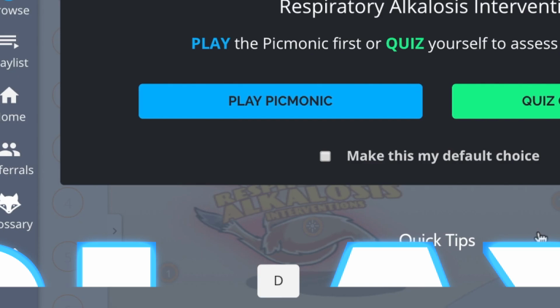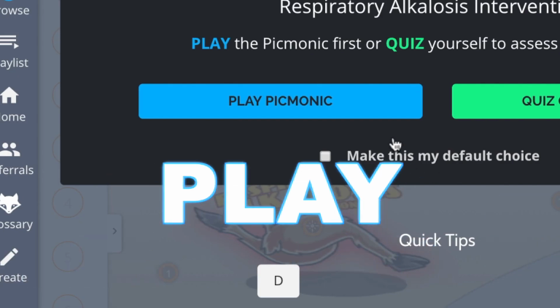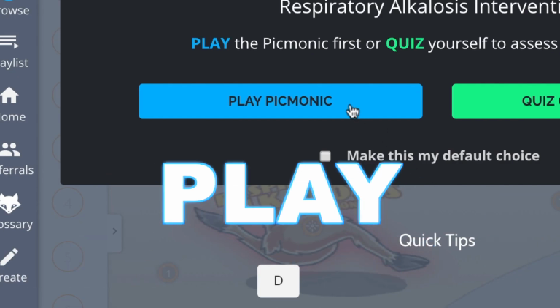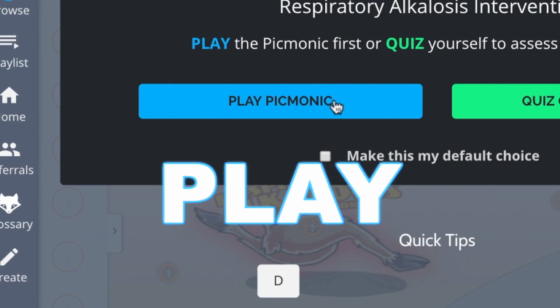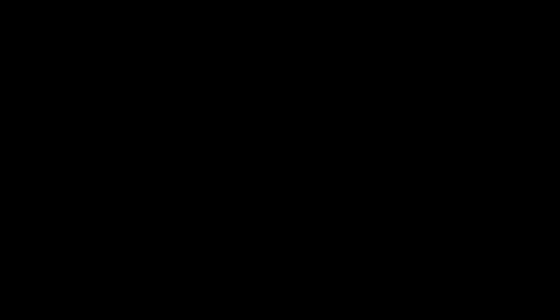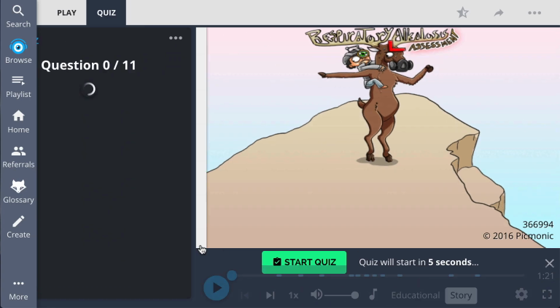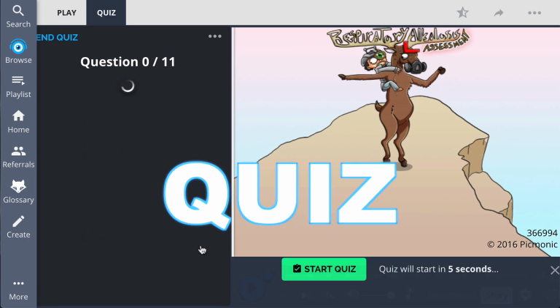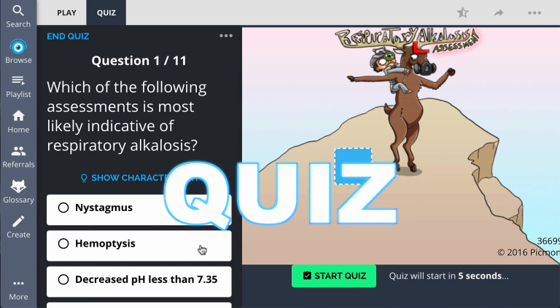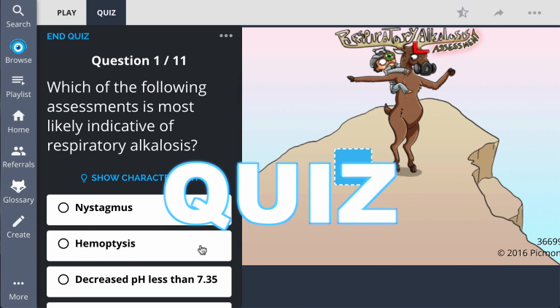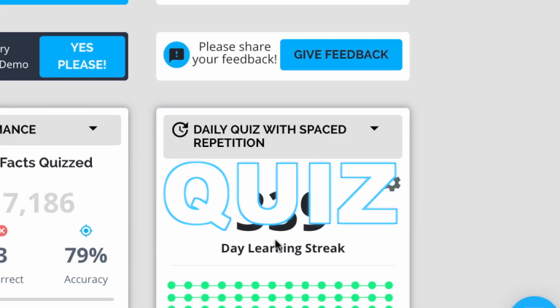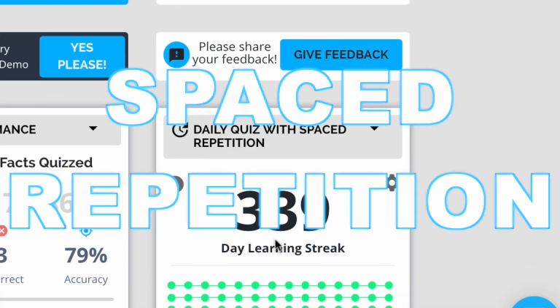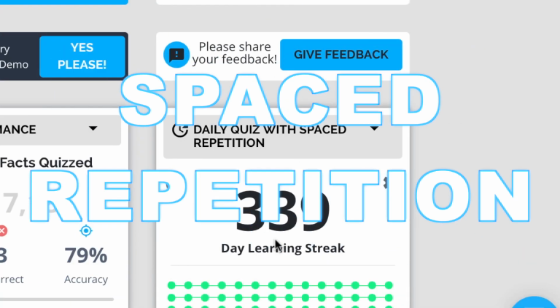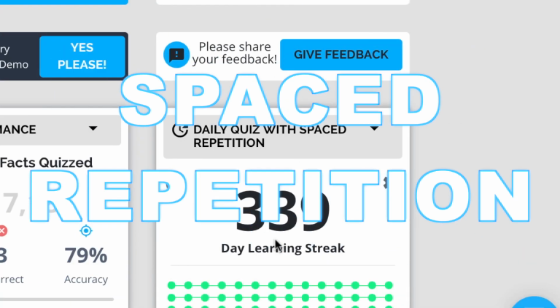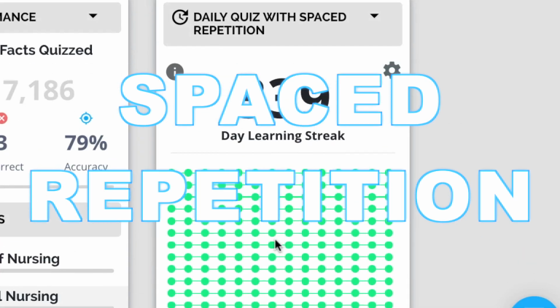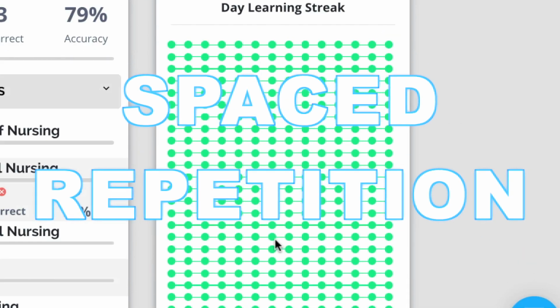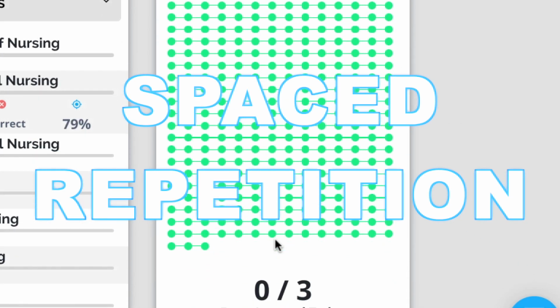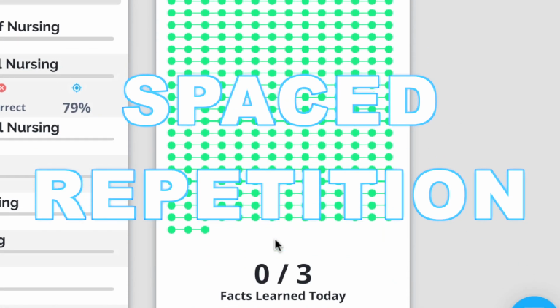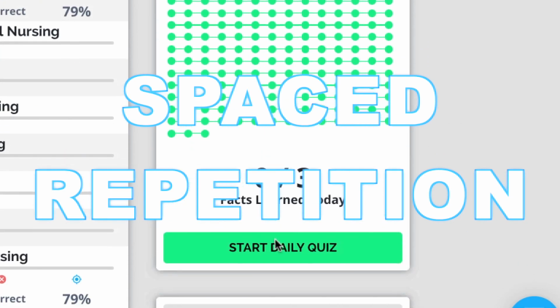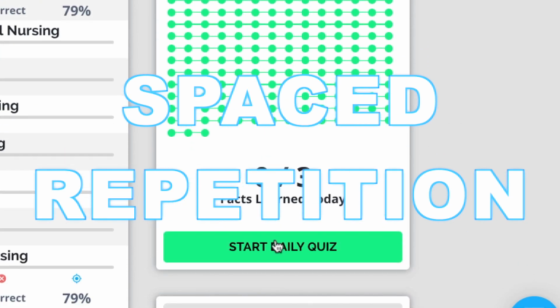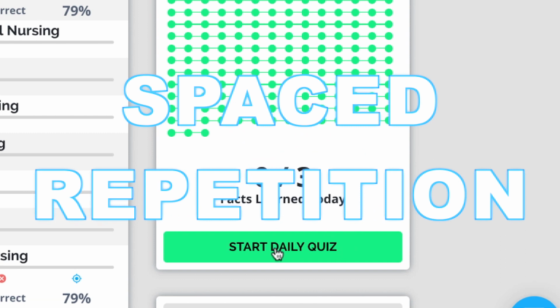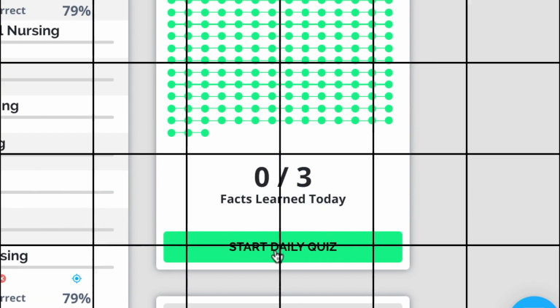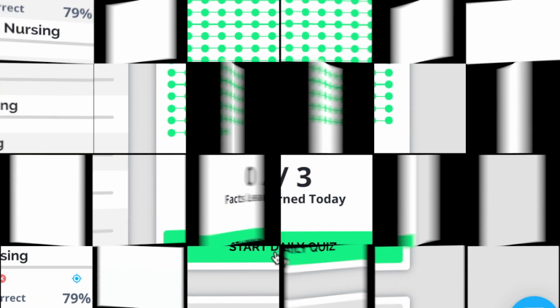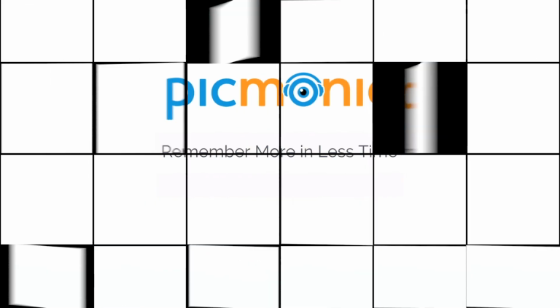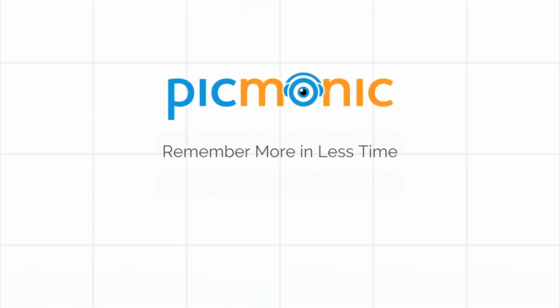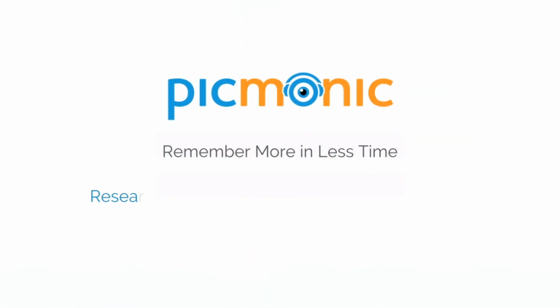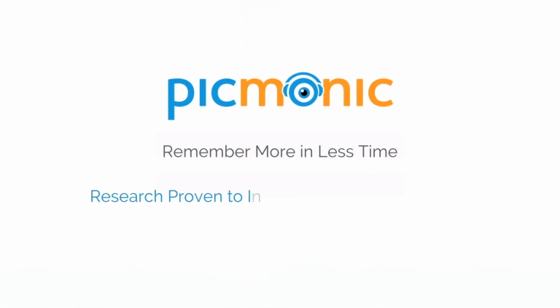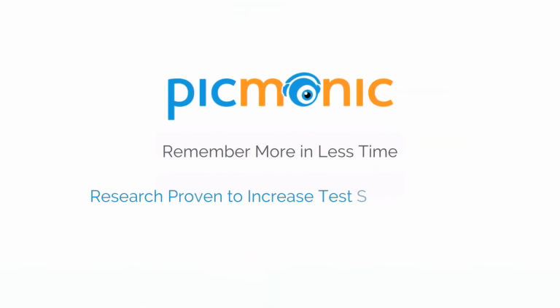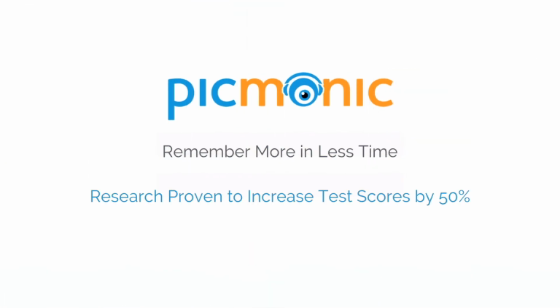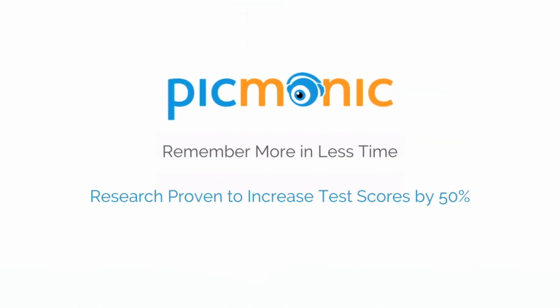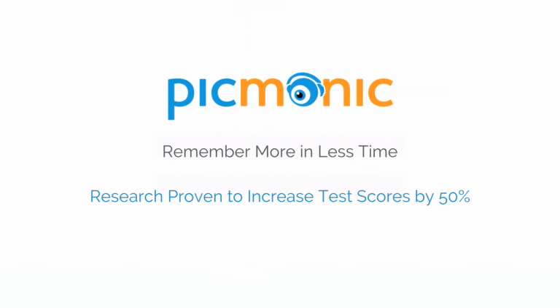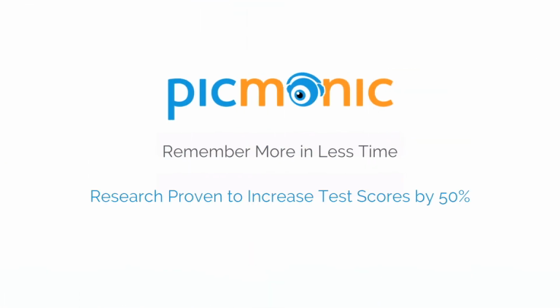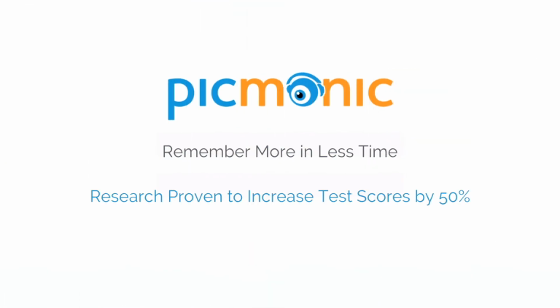Play, quiz, and spaced repetition — efficient, effective, and research proven to increase exam scores.